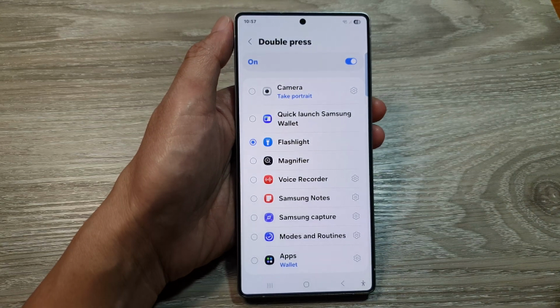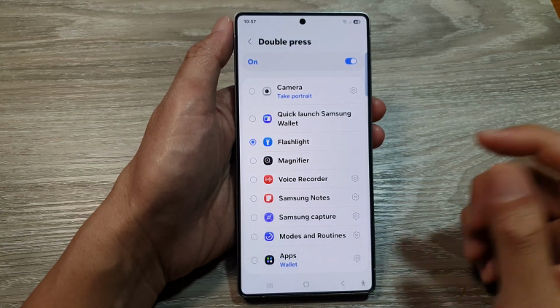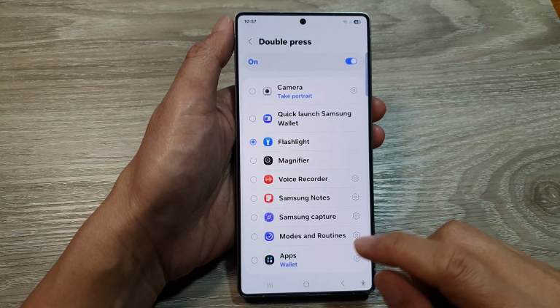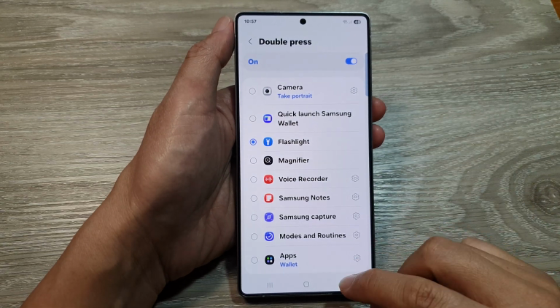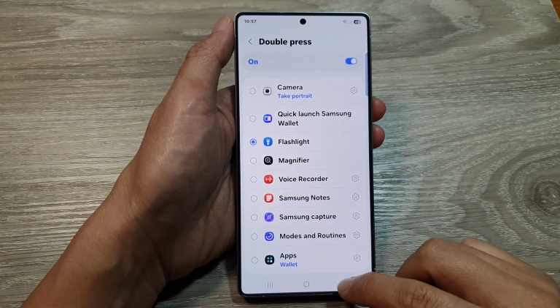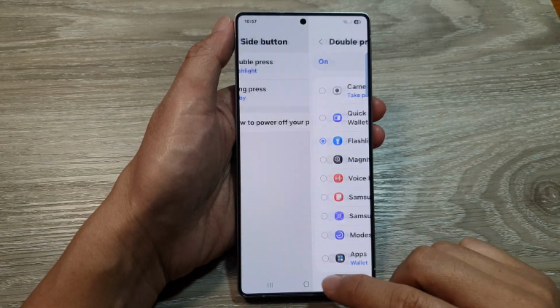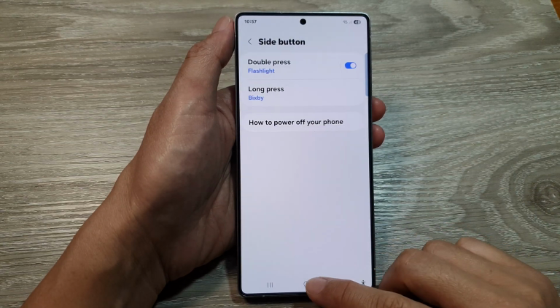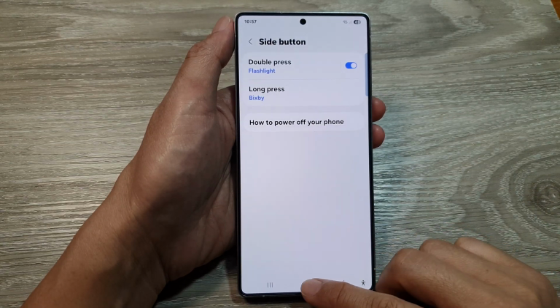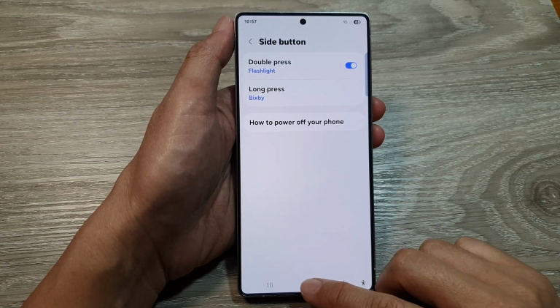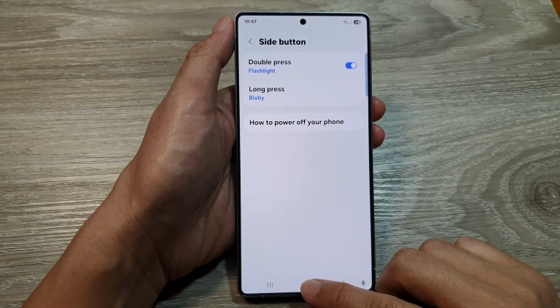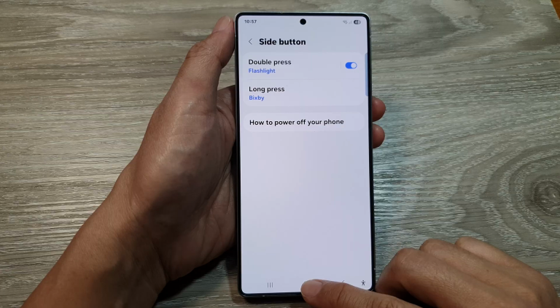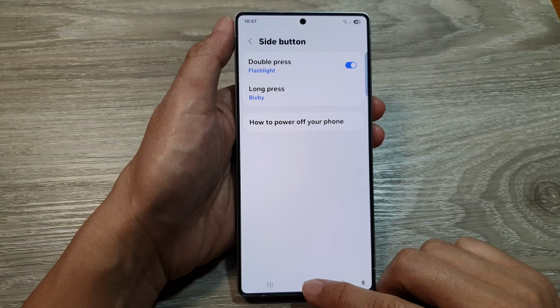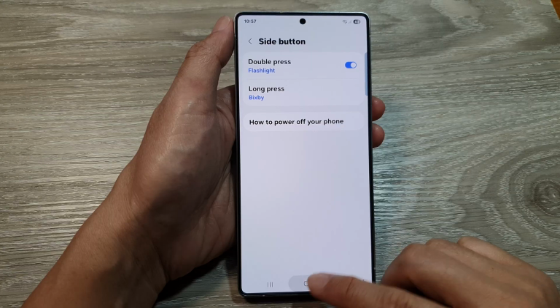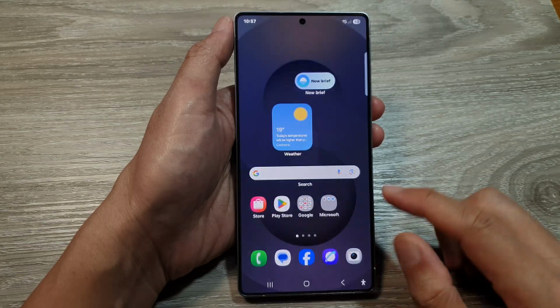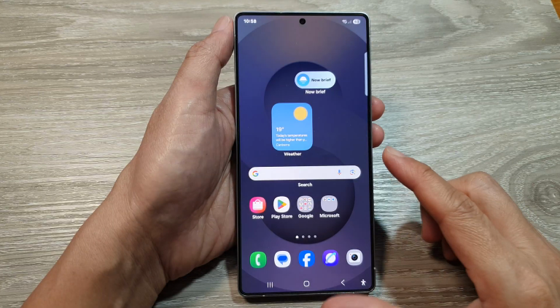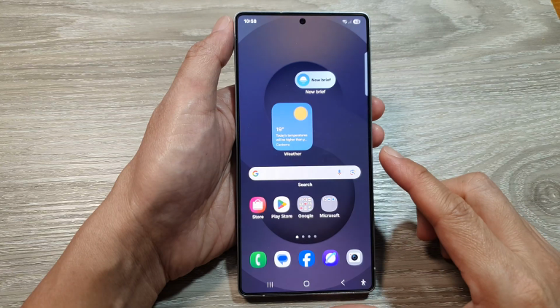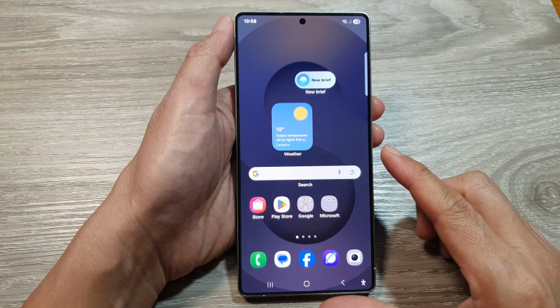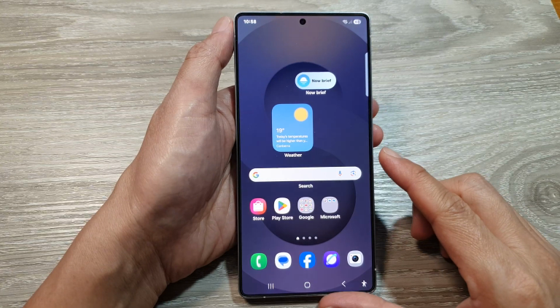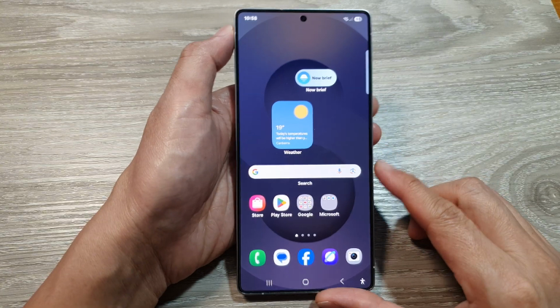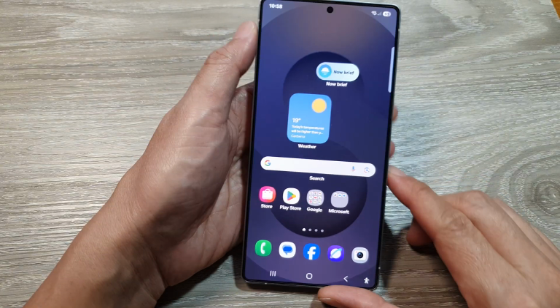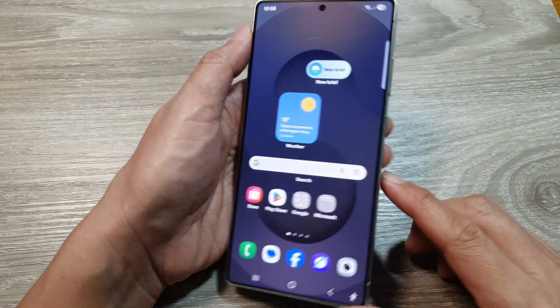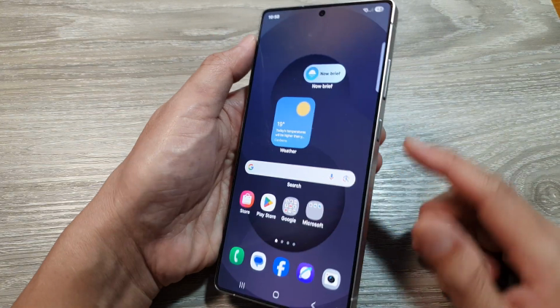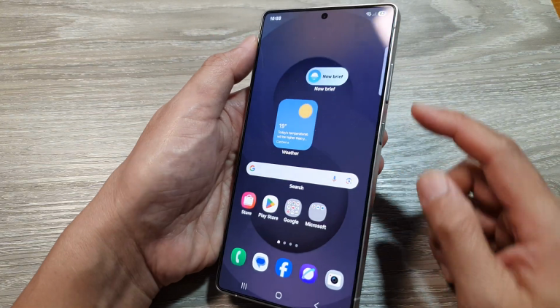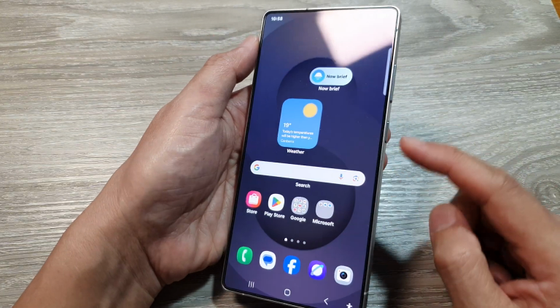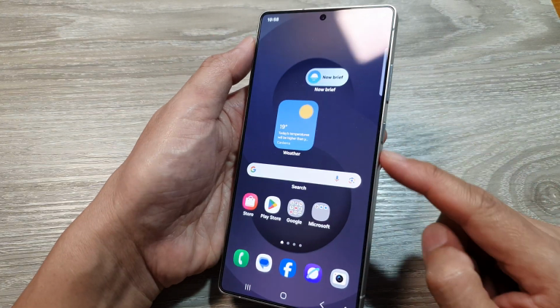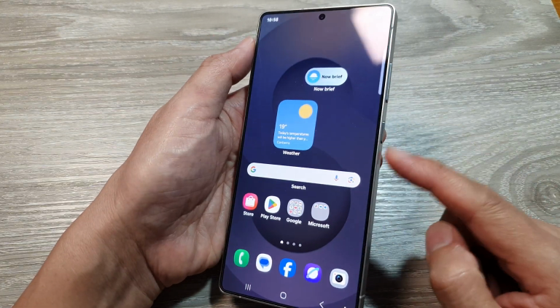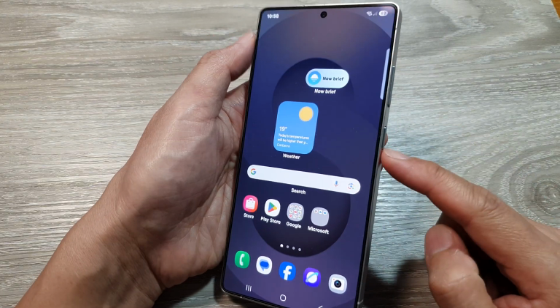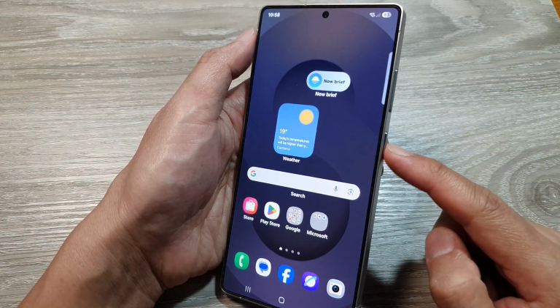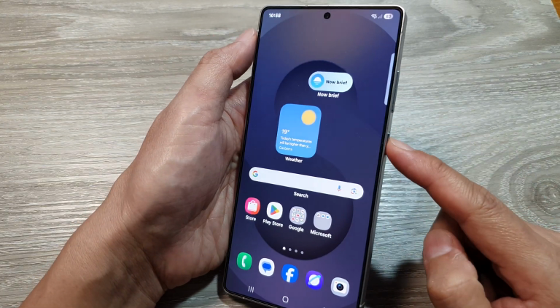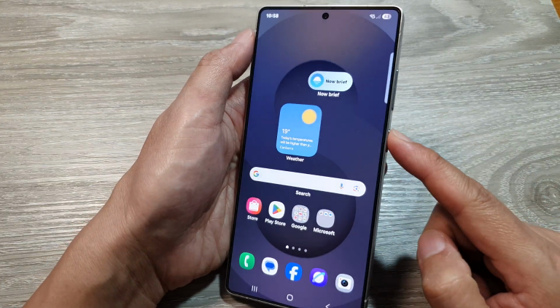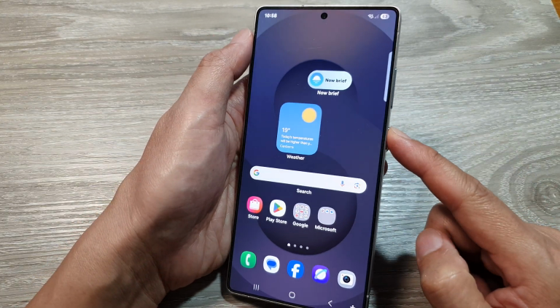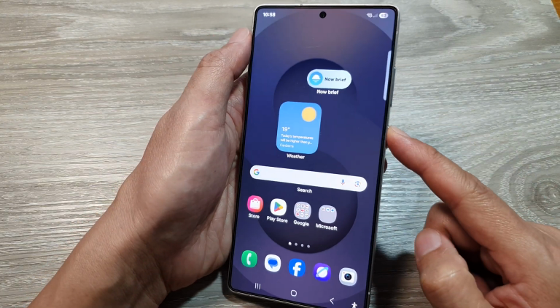After that, you can tap on the Back Key or tap on the Home button to return back to the home screen. Now, we can test it out by double-pressing on the side button.